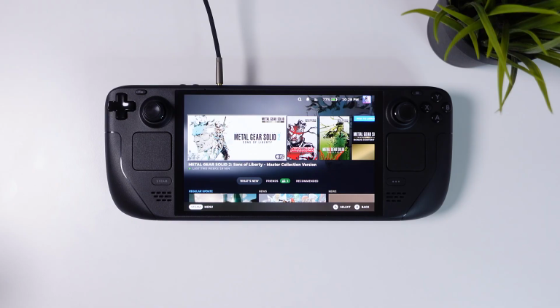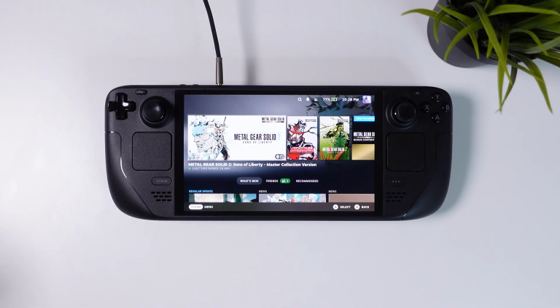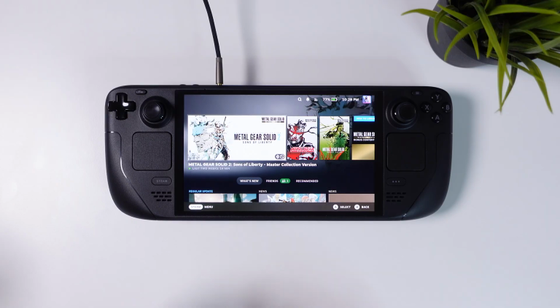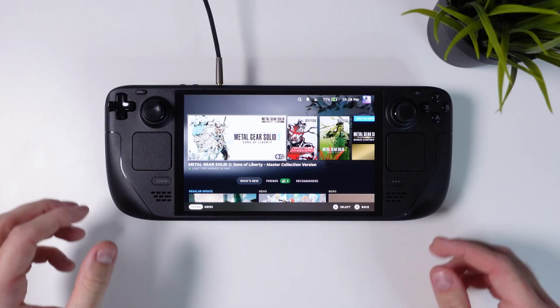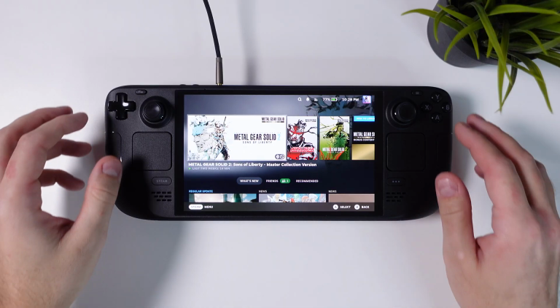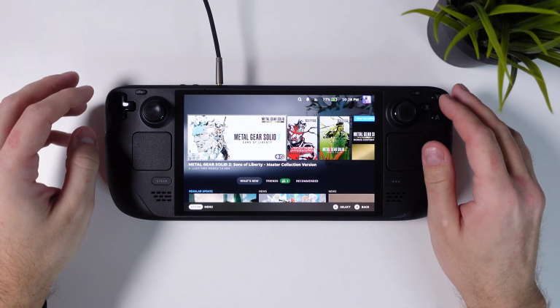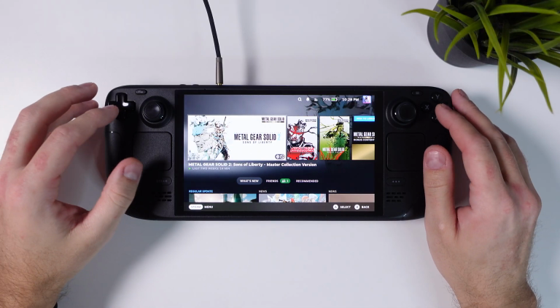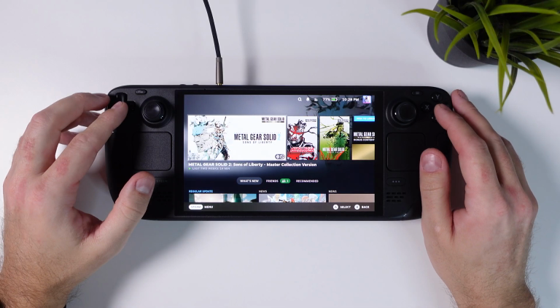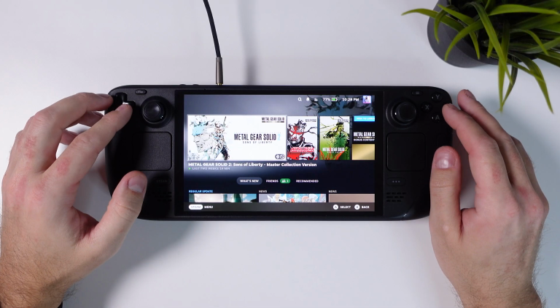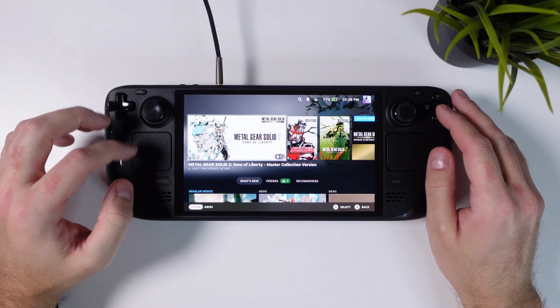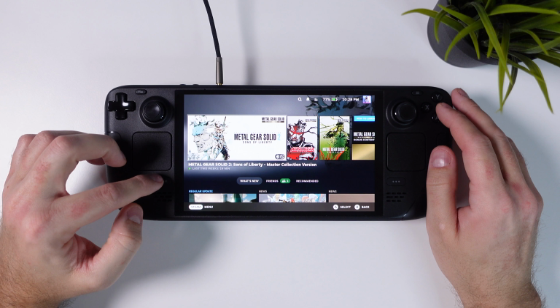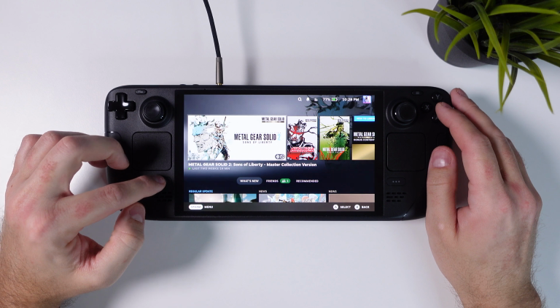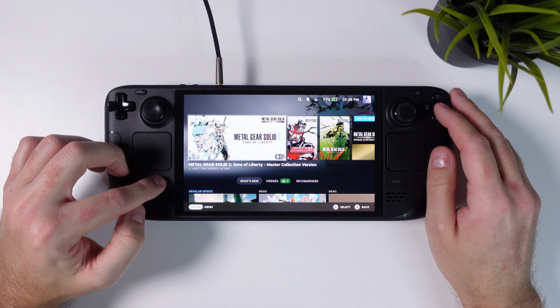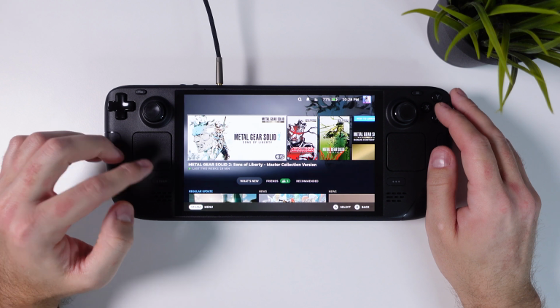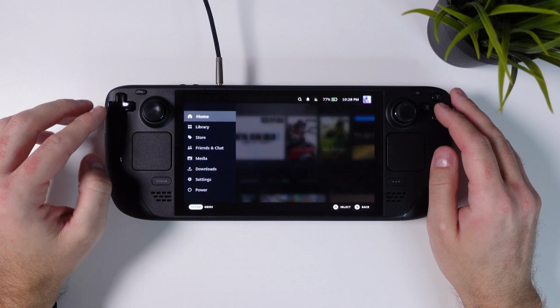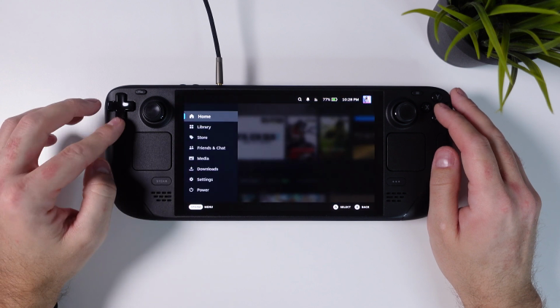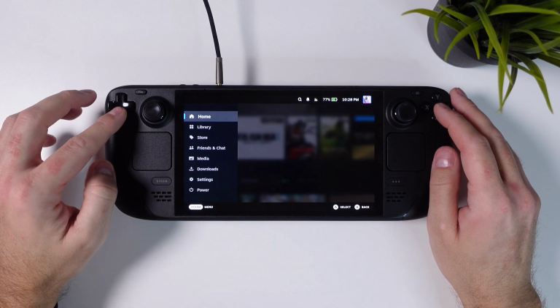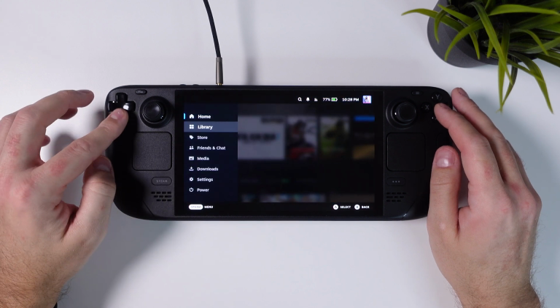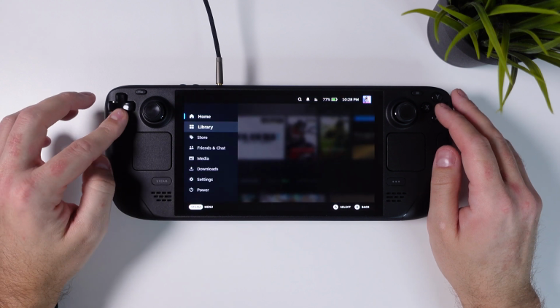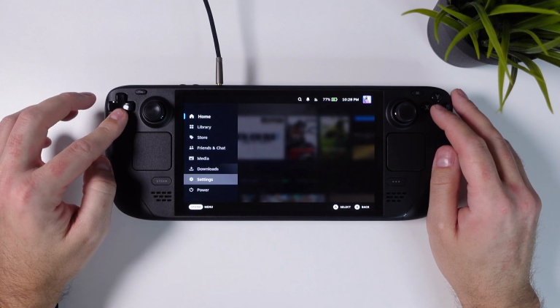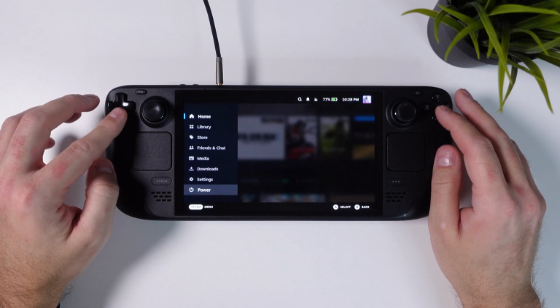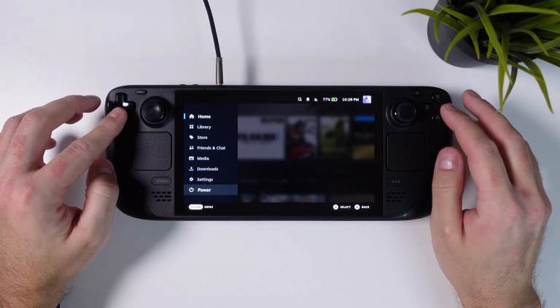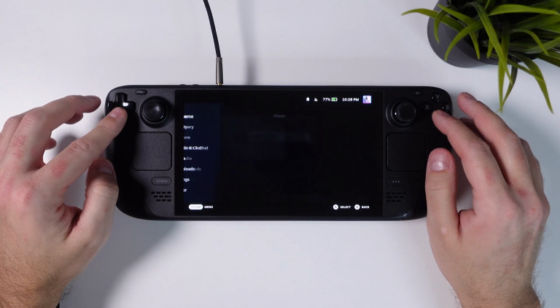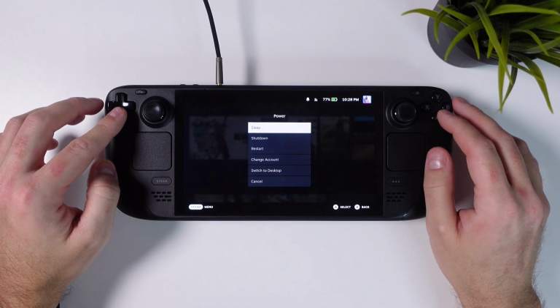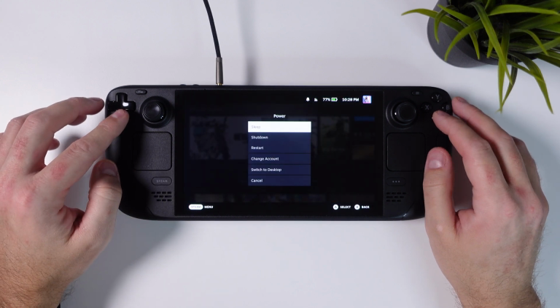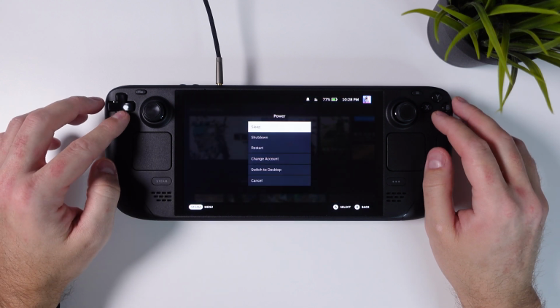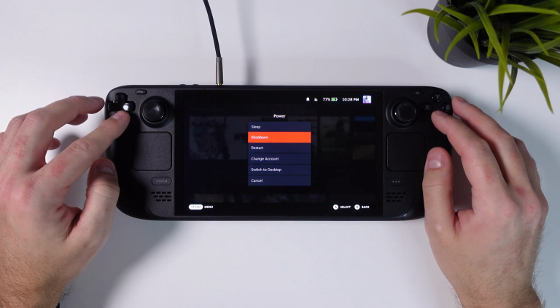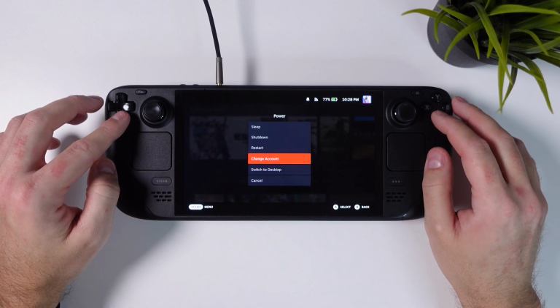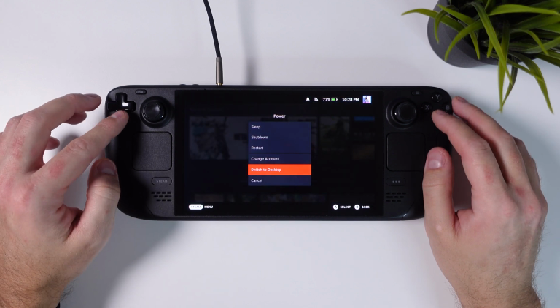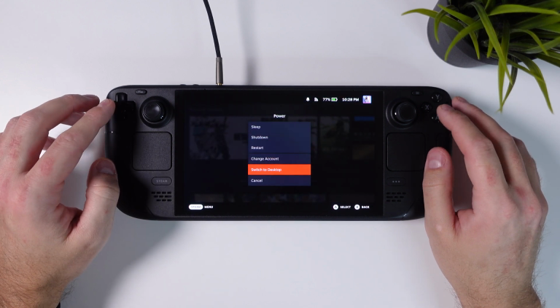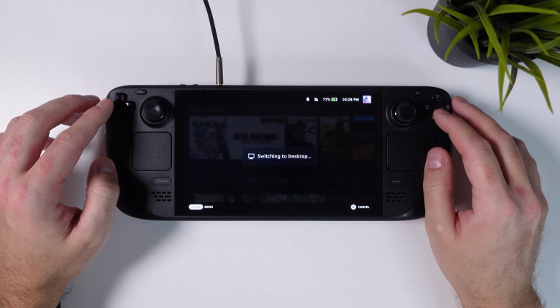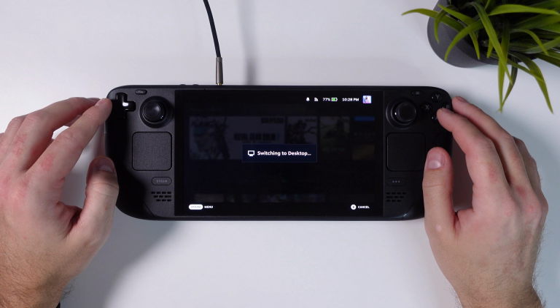When you feel ready, exit out of the game, click your Steam button, scroll down to Power, and hit 'Switch to Desktop Mode.'